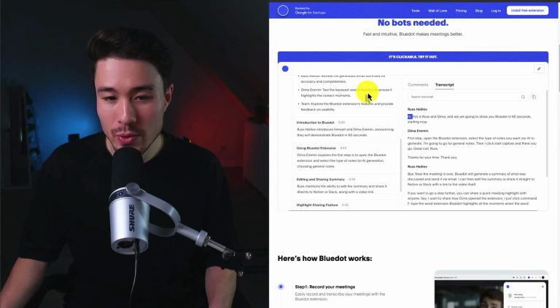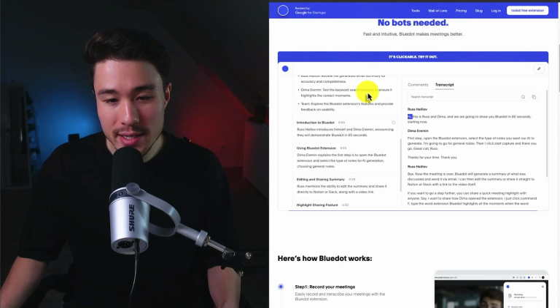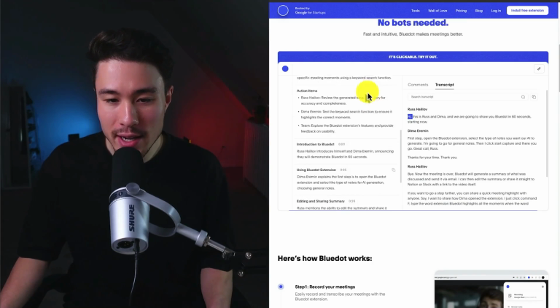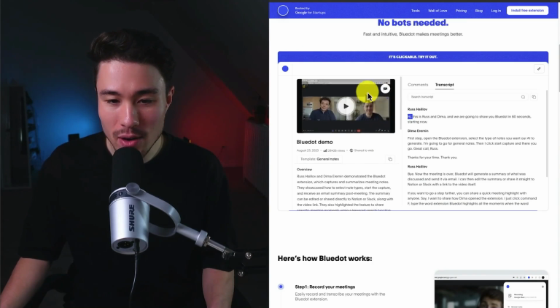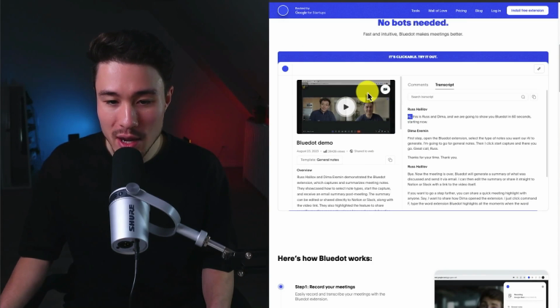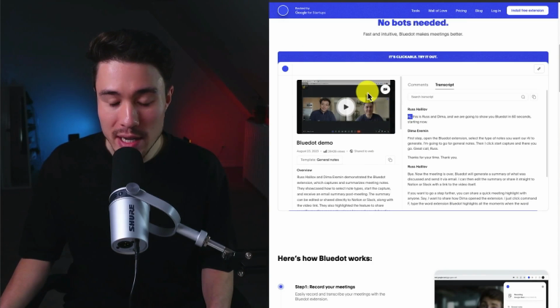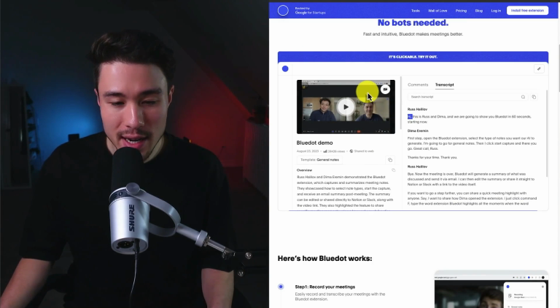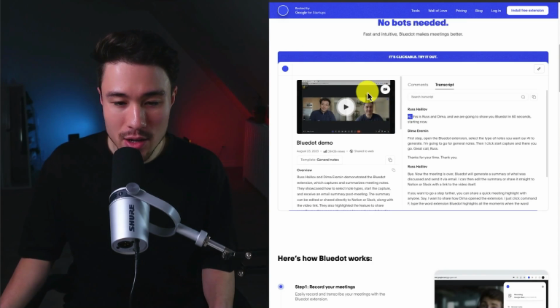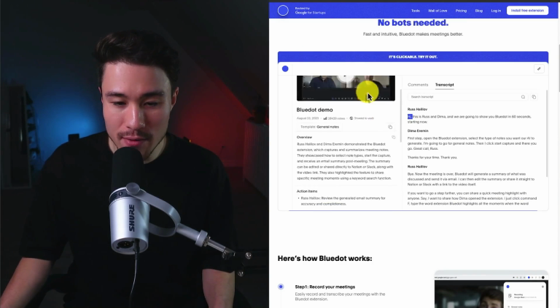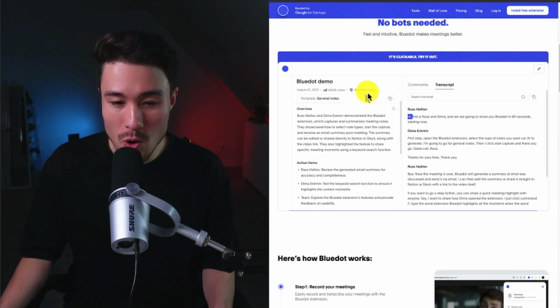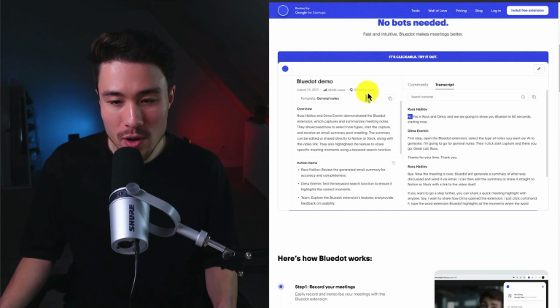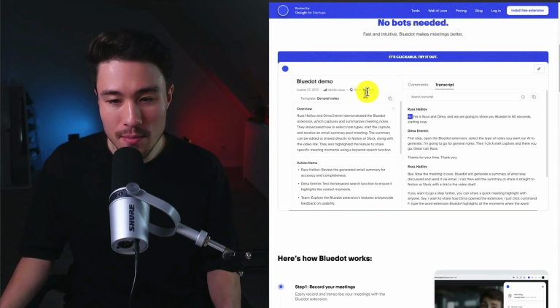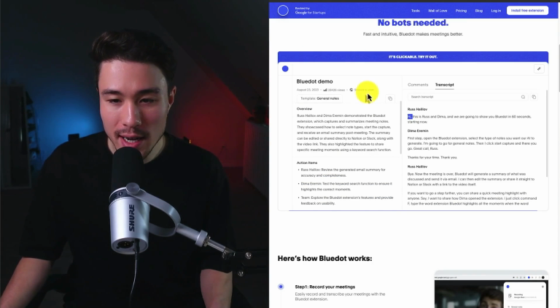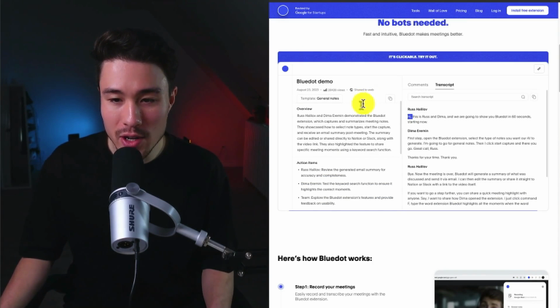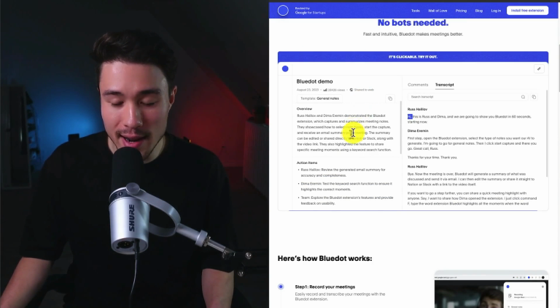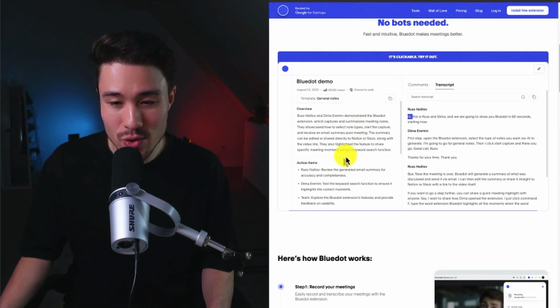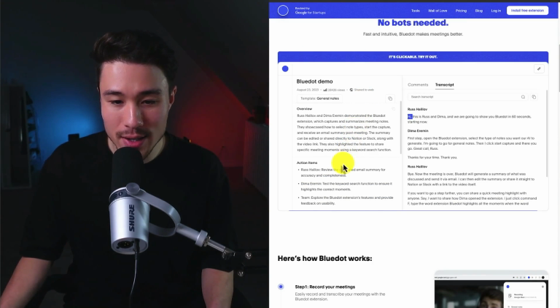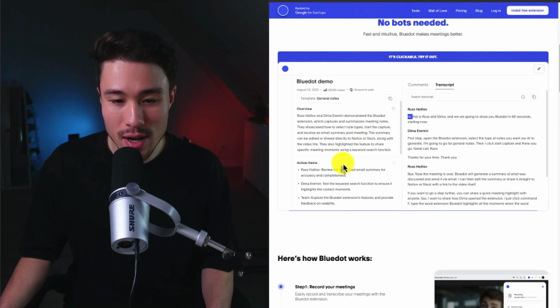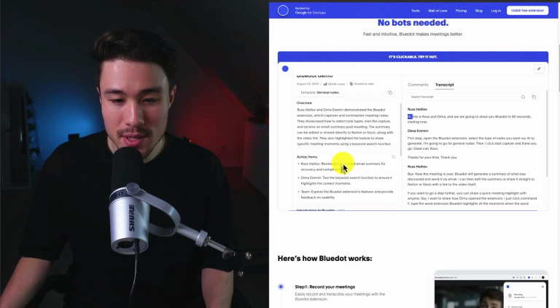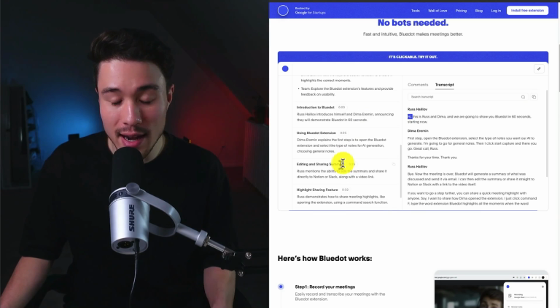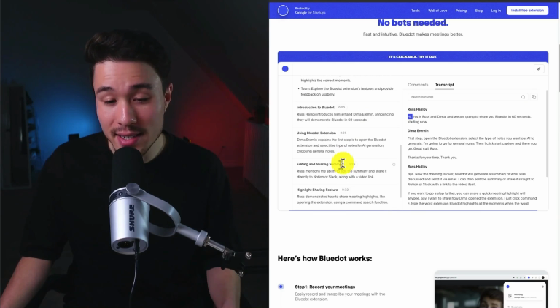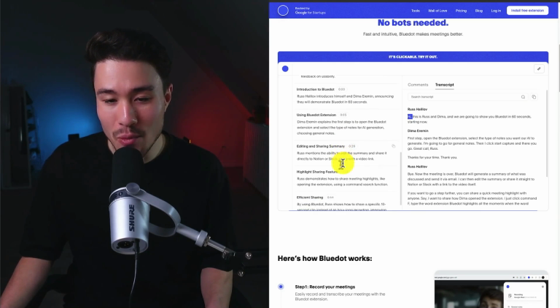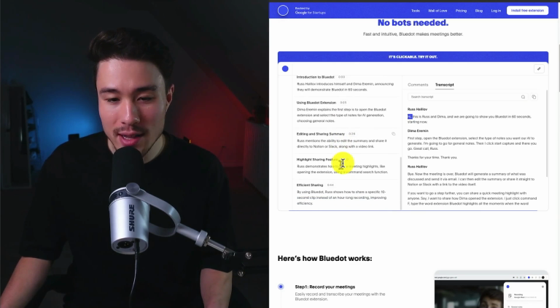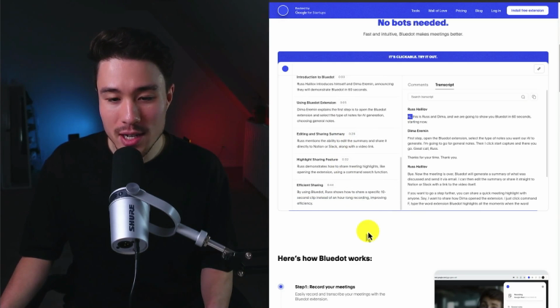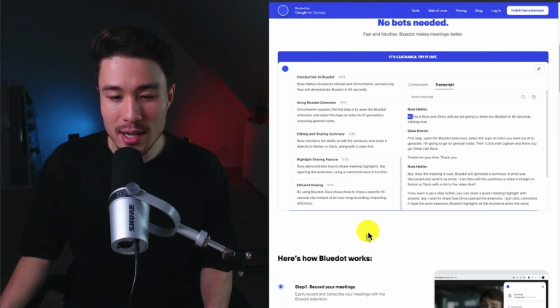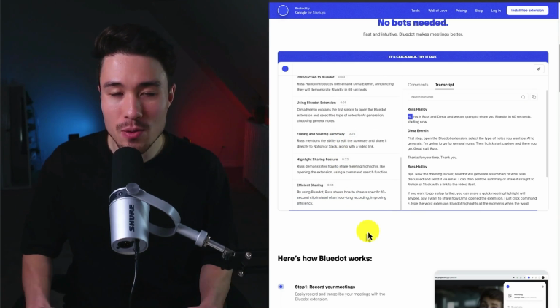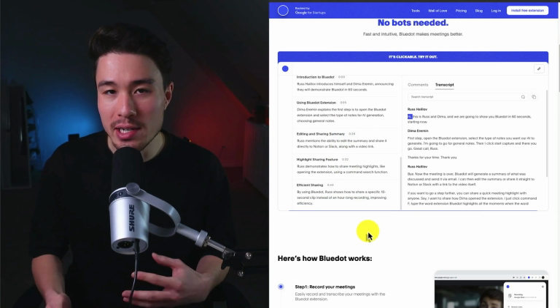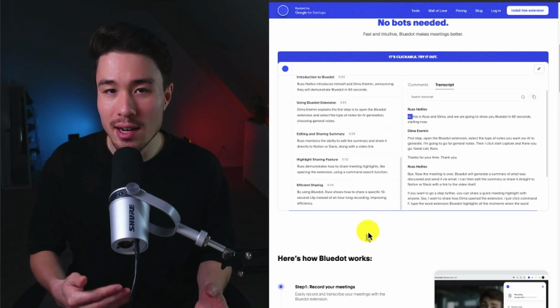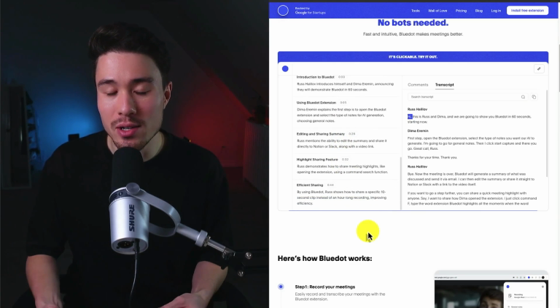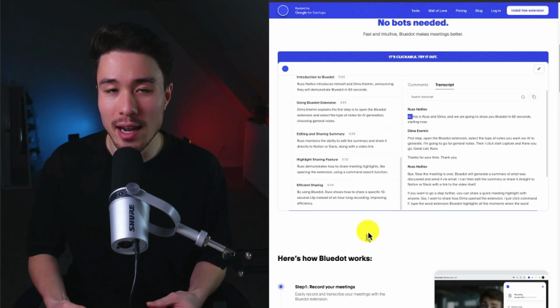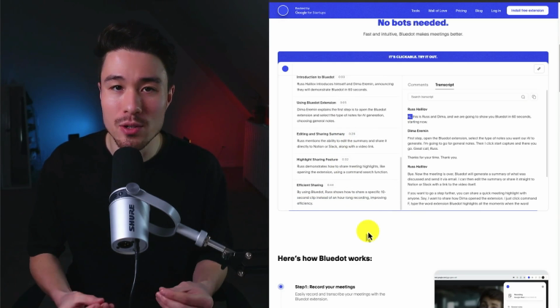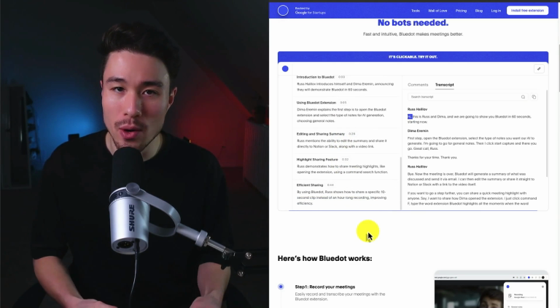We can see here — you have a meeting, you have your overview of the meeting, and you're going to get a transcript and a summary that makes it super easy to understand what was spoken.